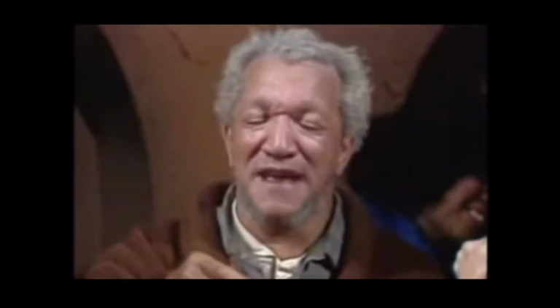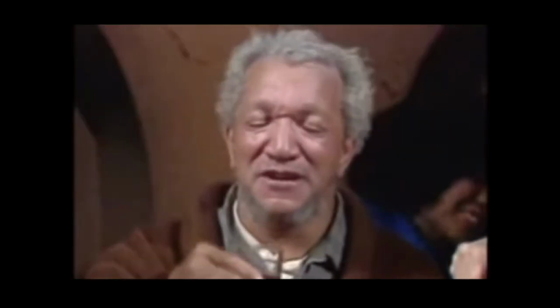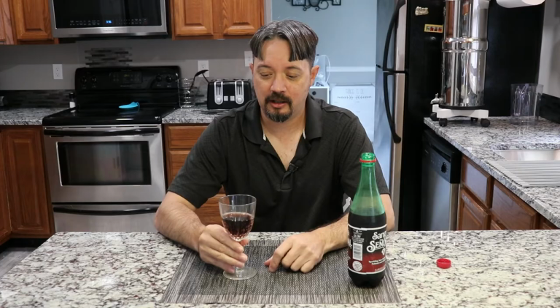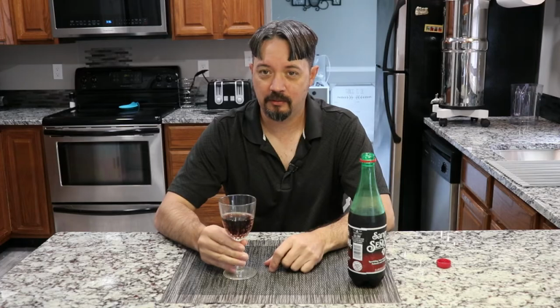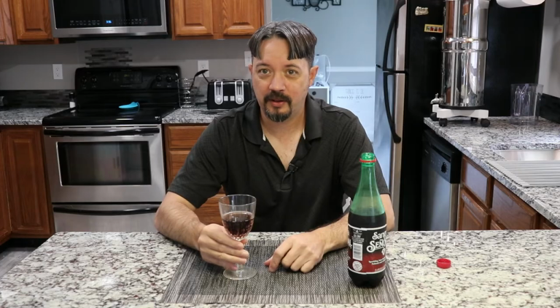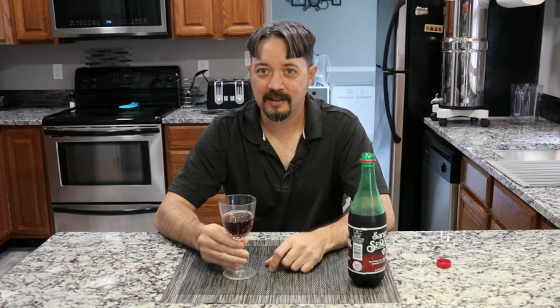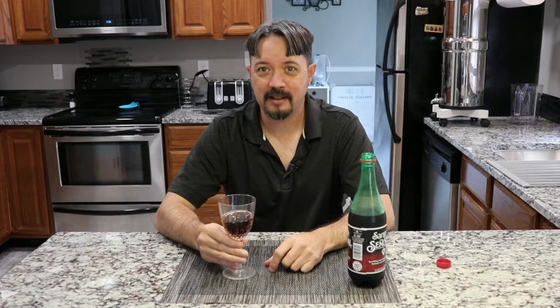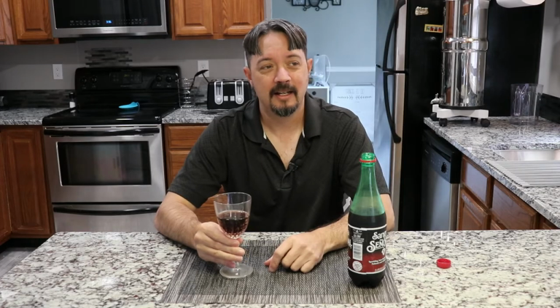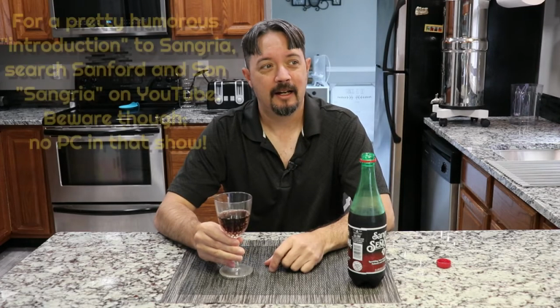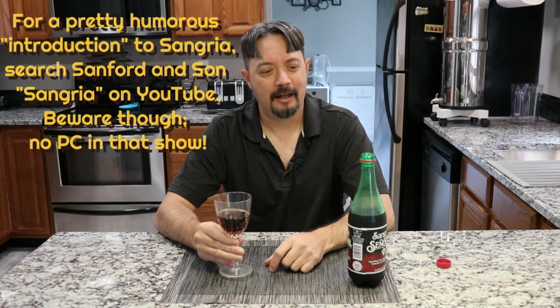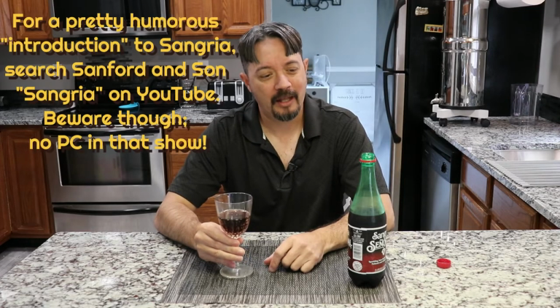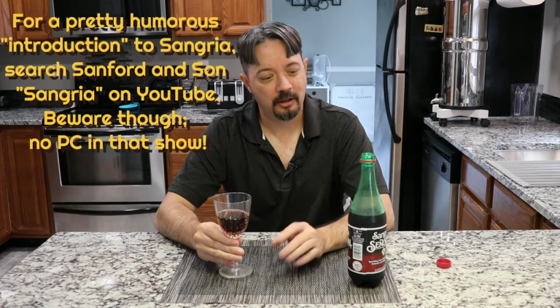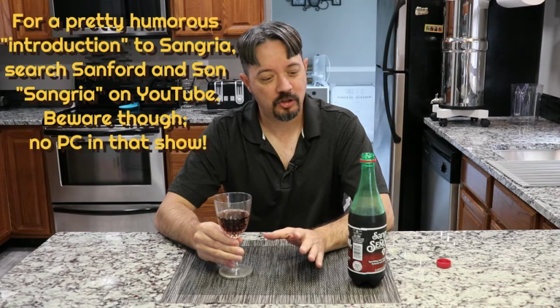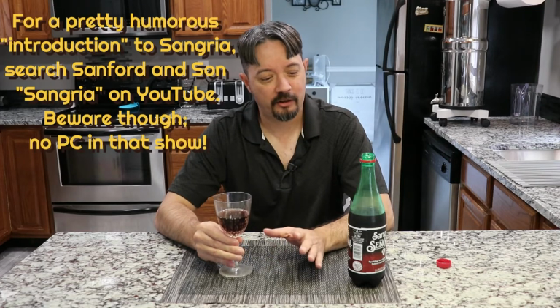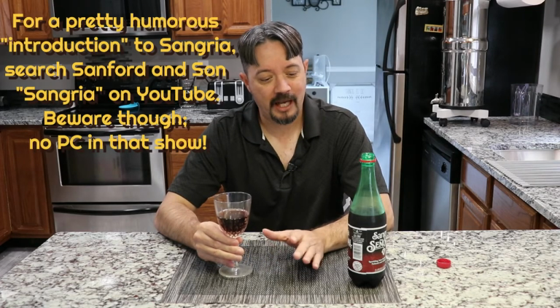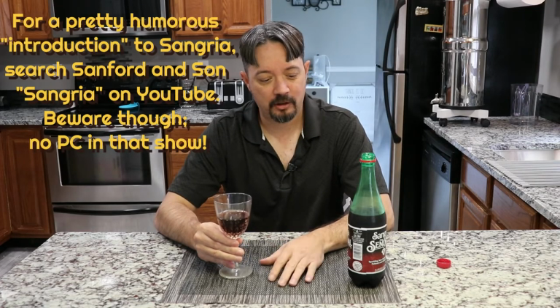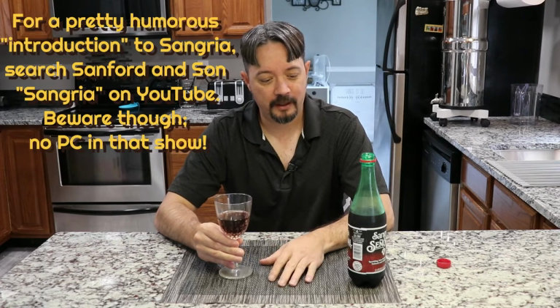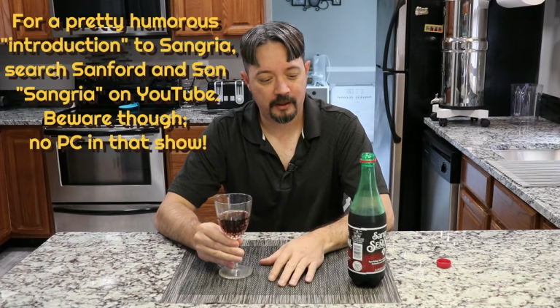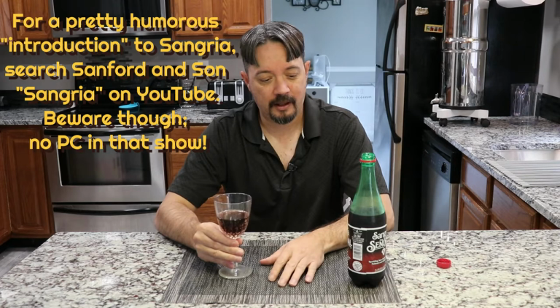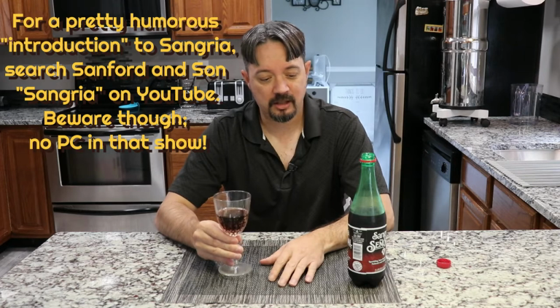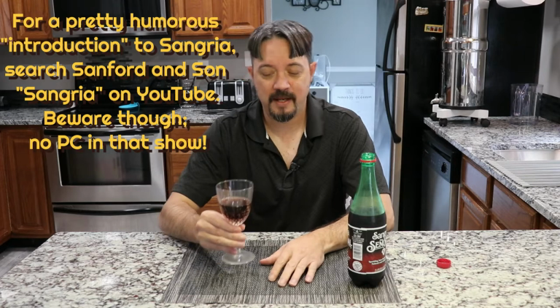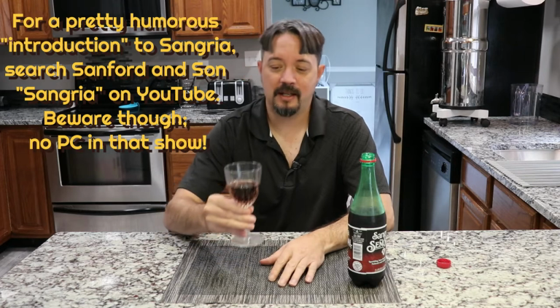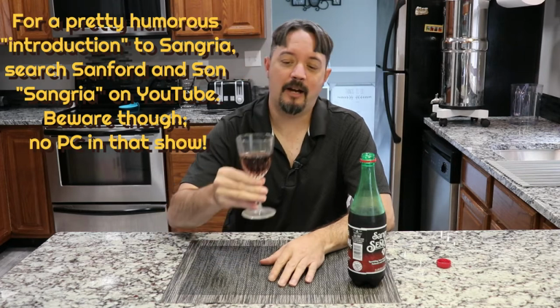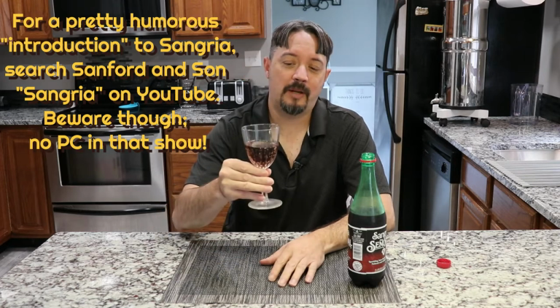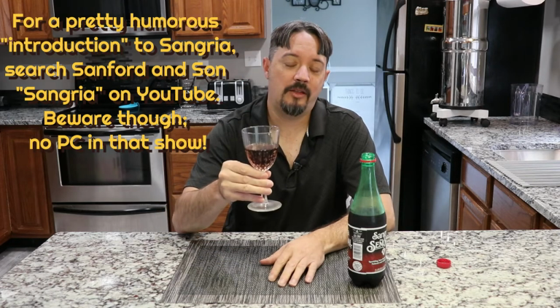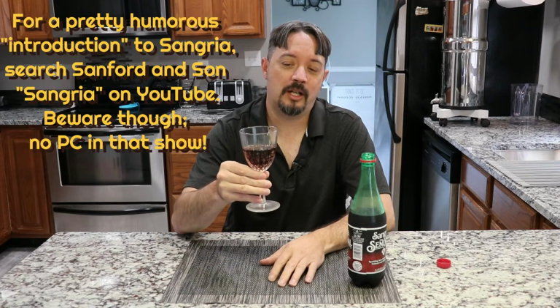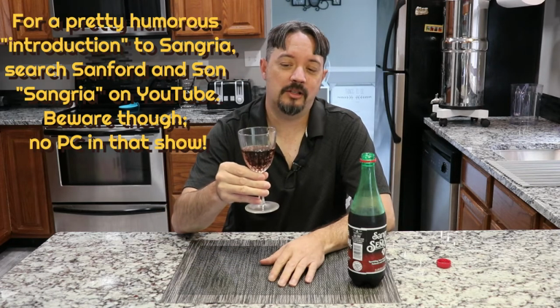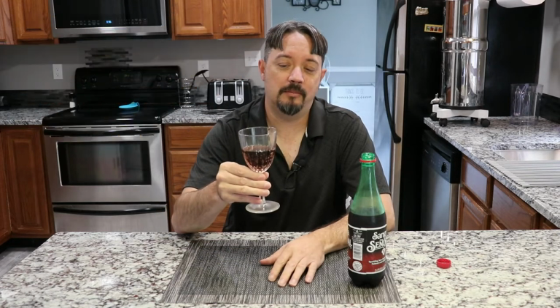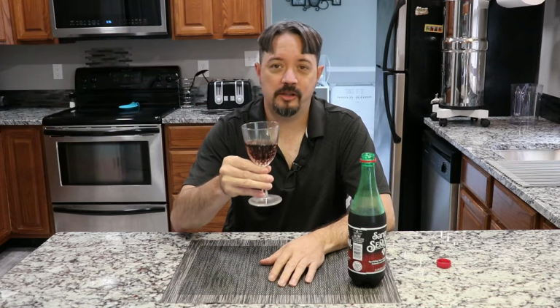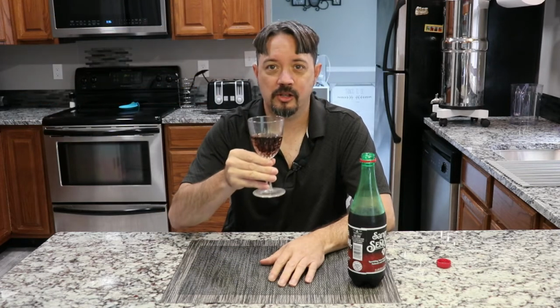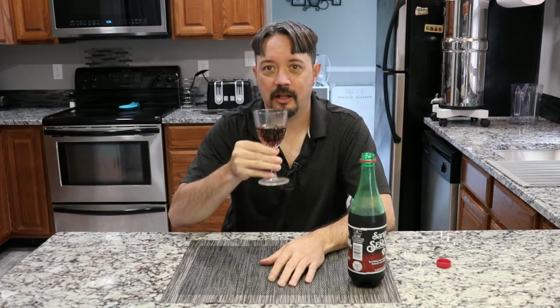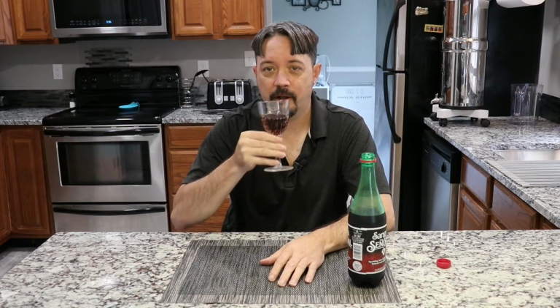It tastes good. Pretty good. I would like a little bit stronger flavor, but honestly speaking, I would probably rather drink this than most sodas that are out there.